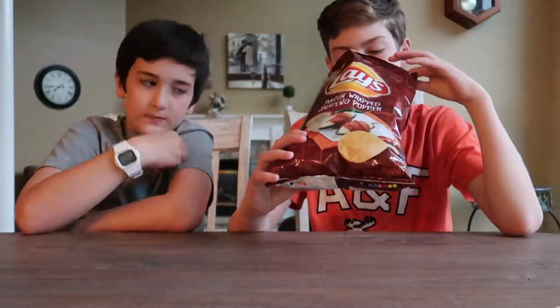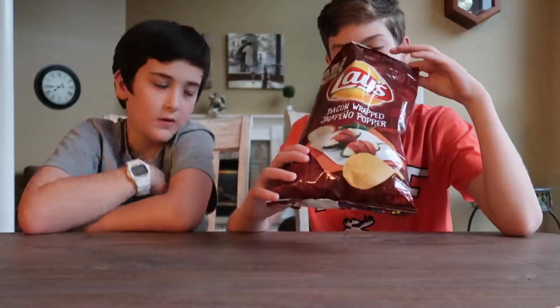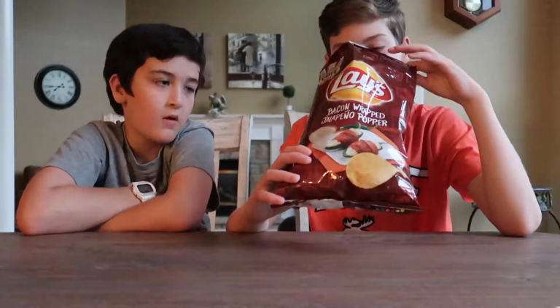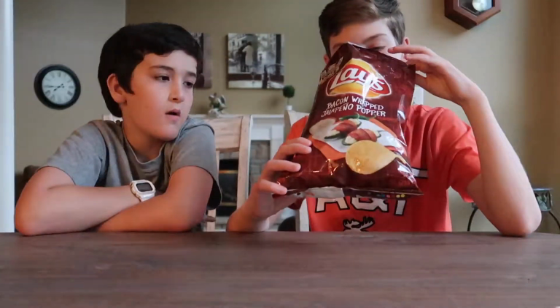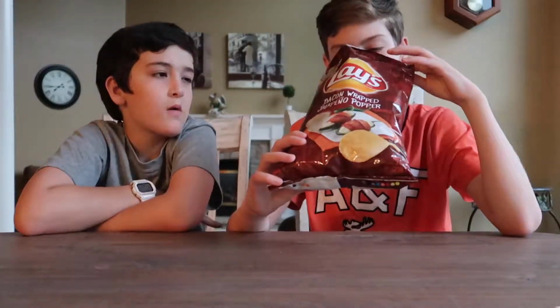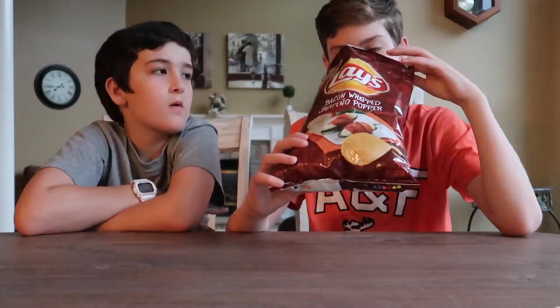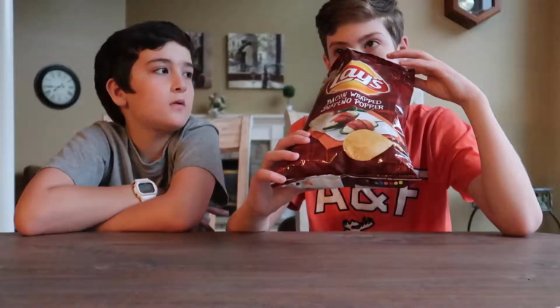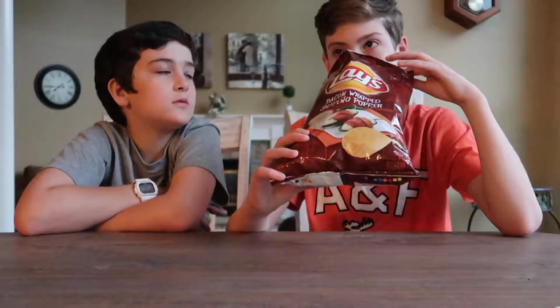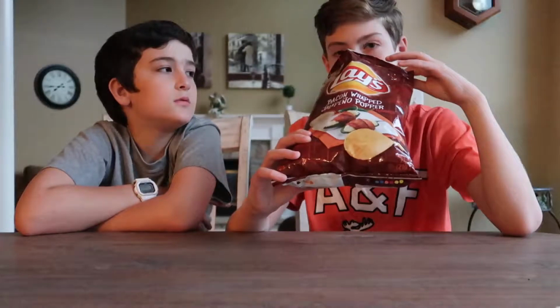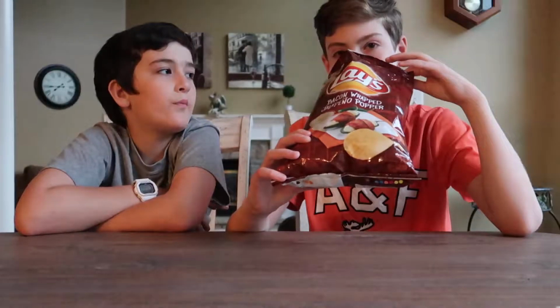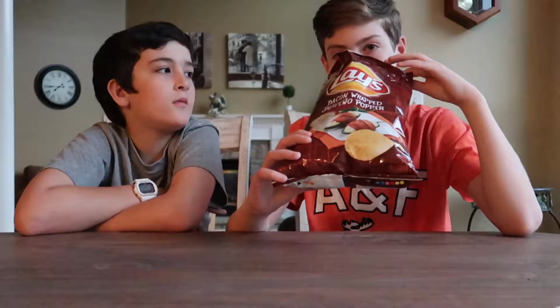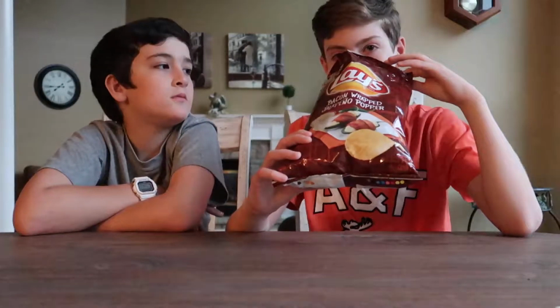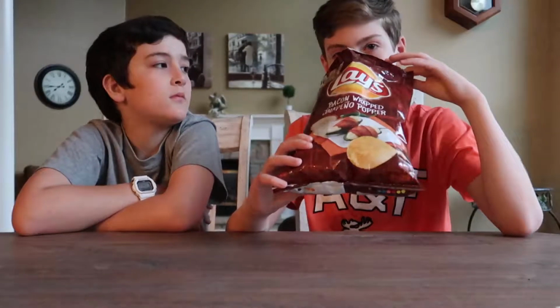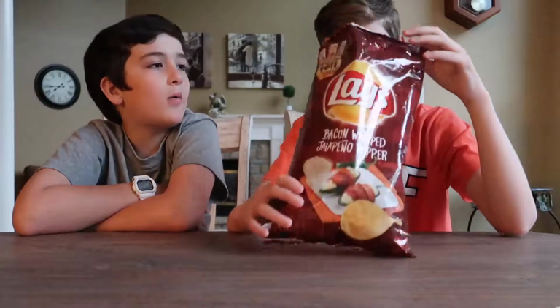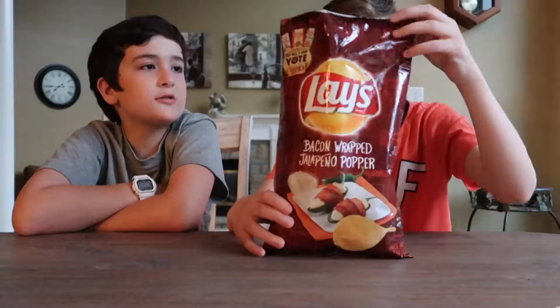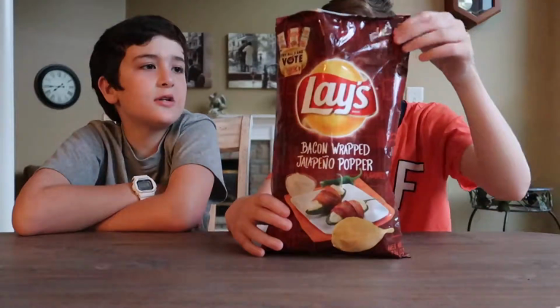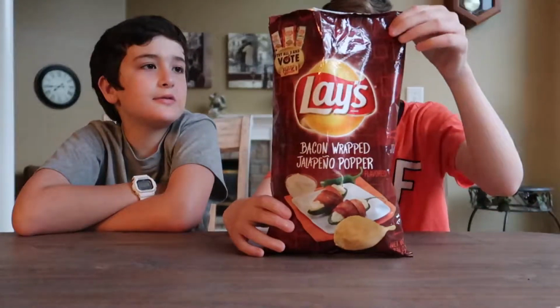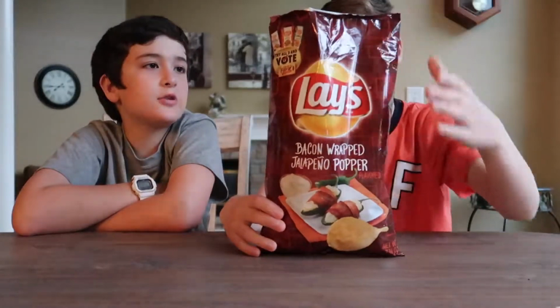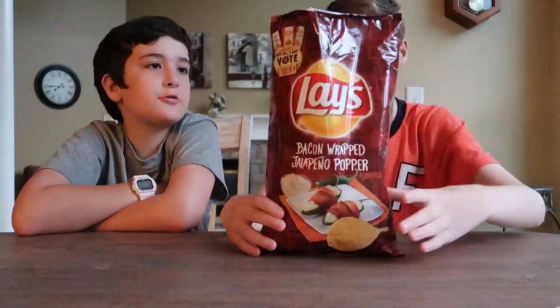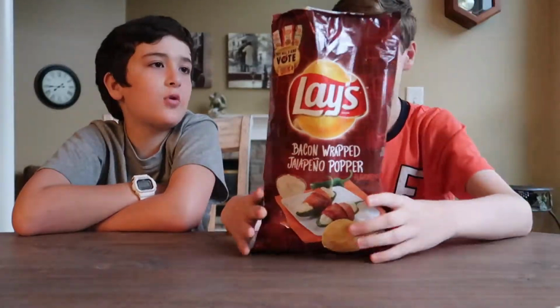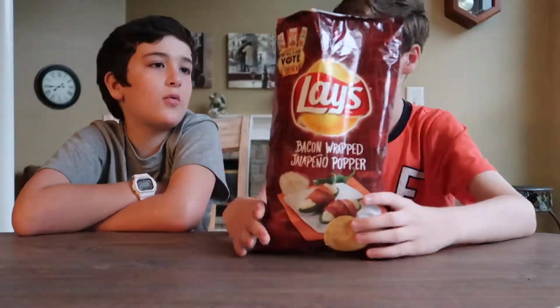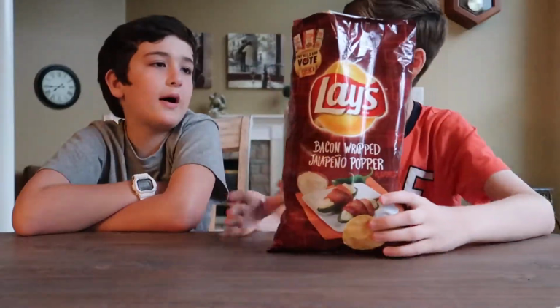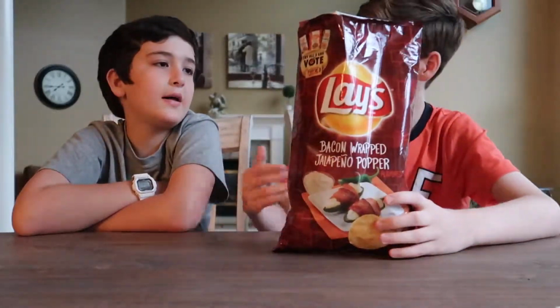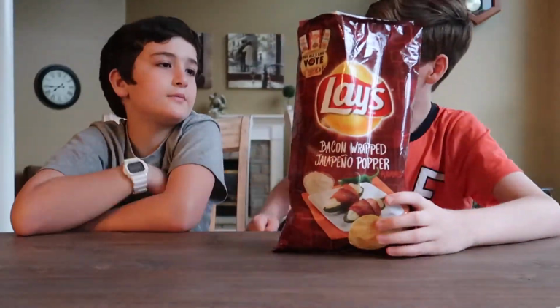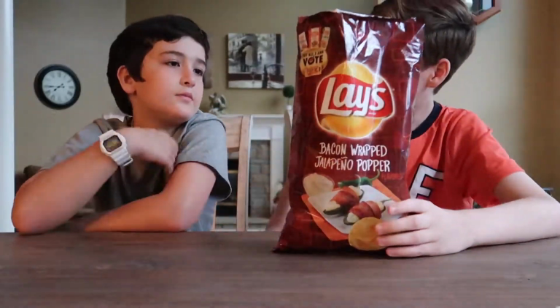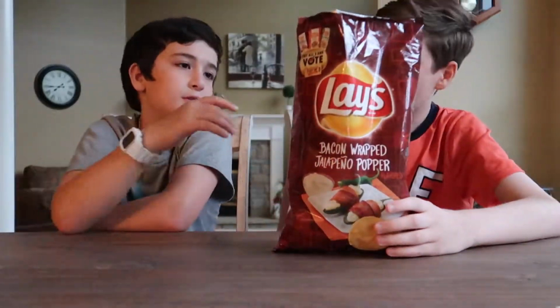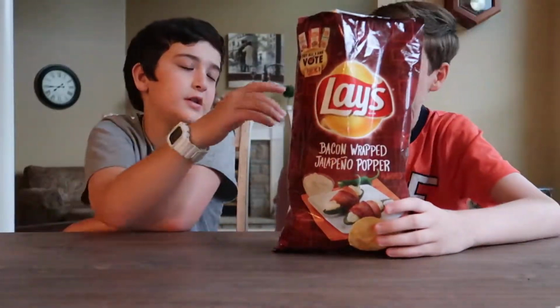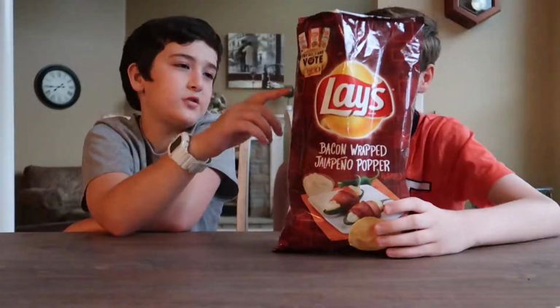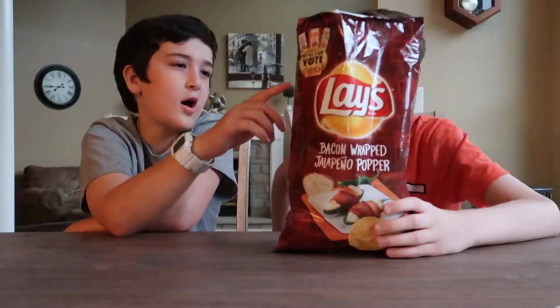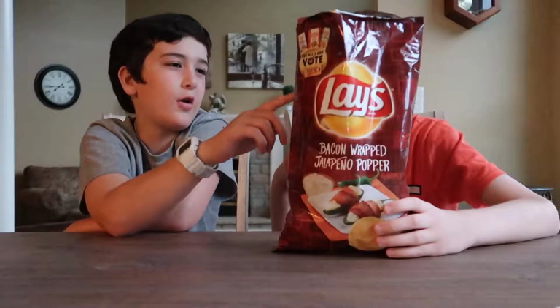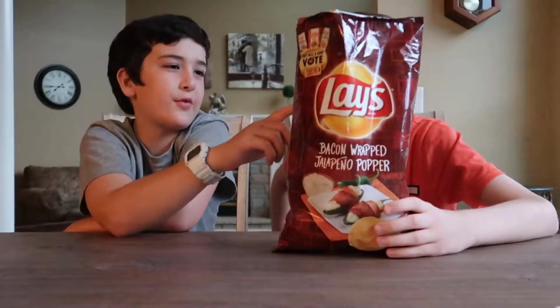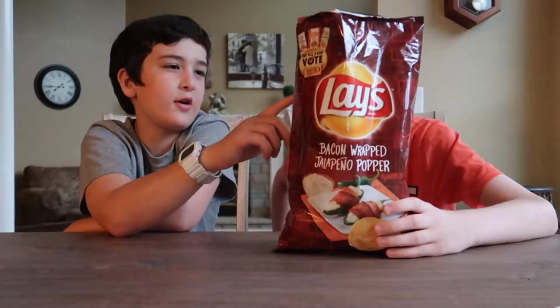Not sure why it smells like barbecue, but it kind of throws you off. It says trial 3 on the bag.